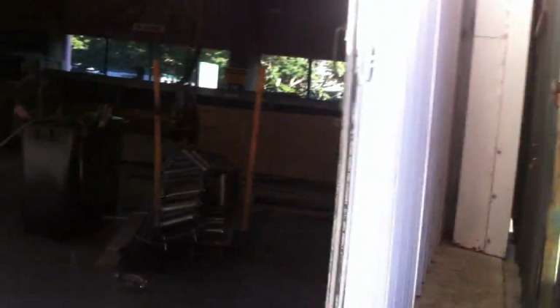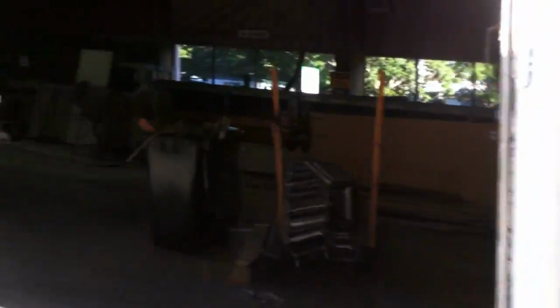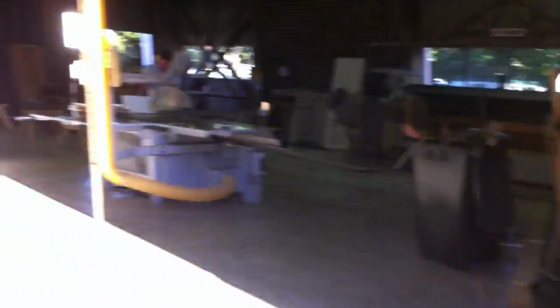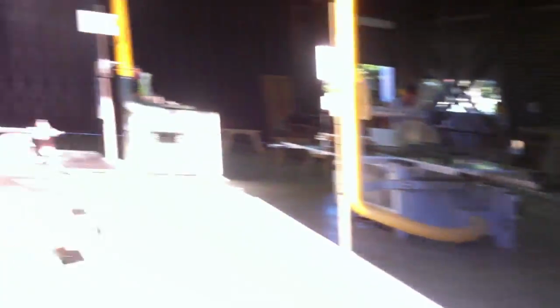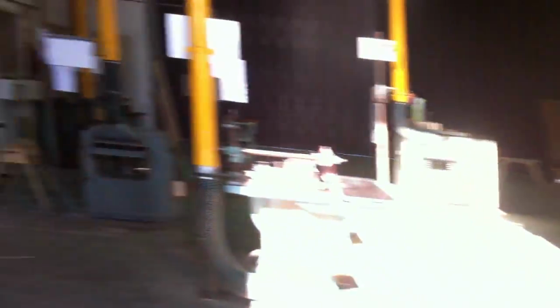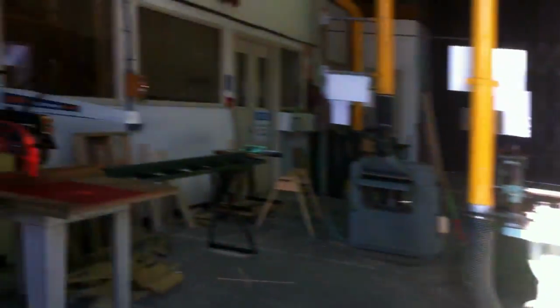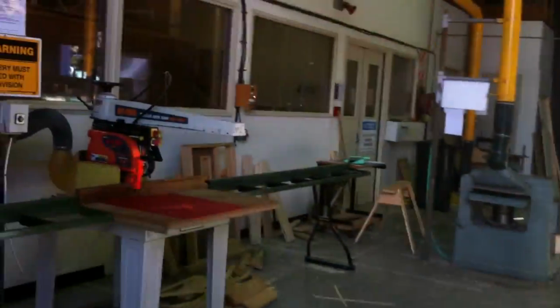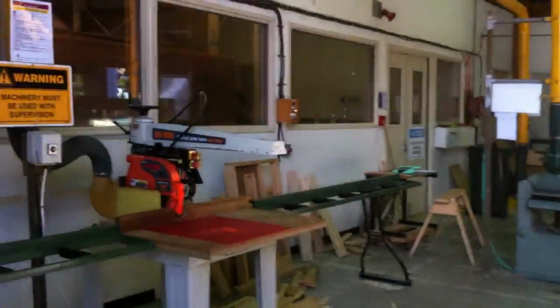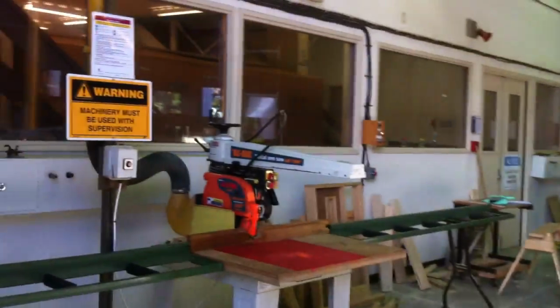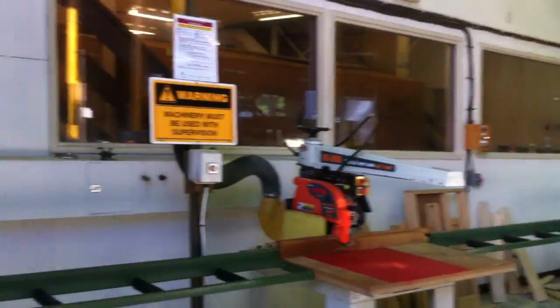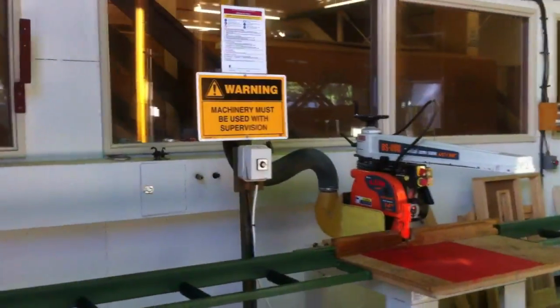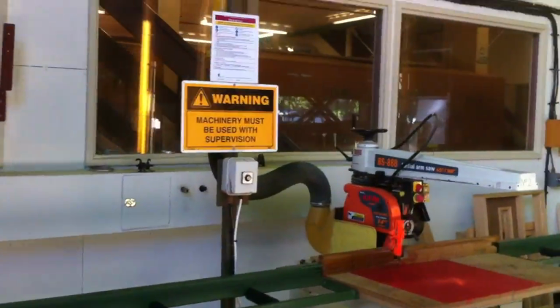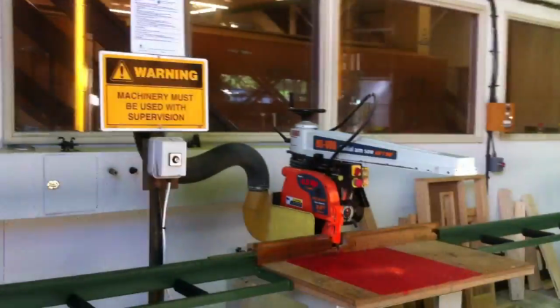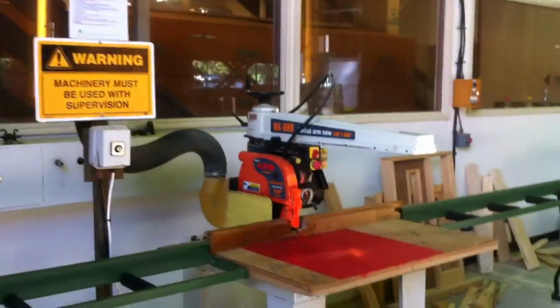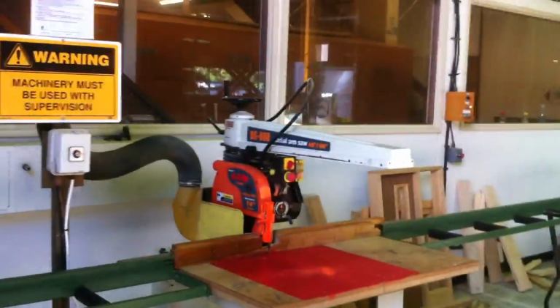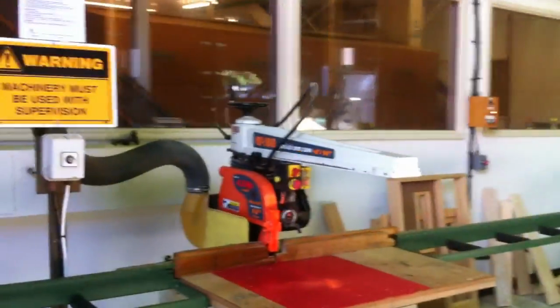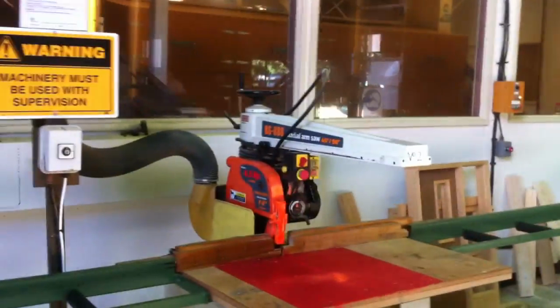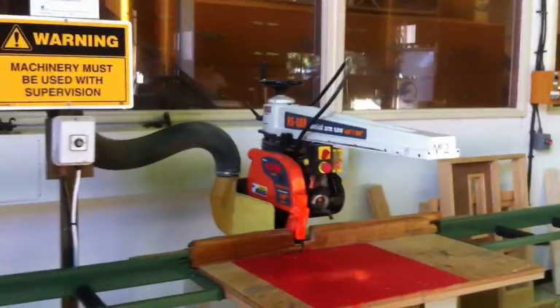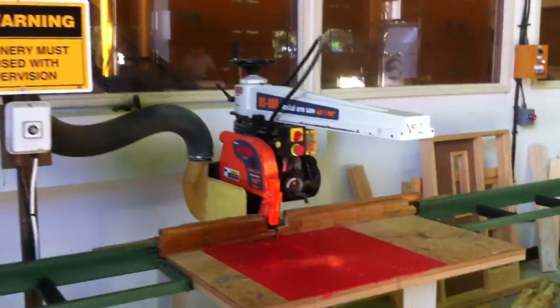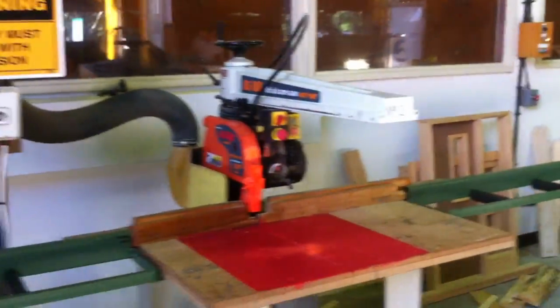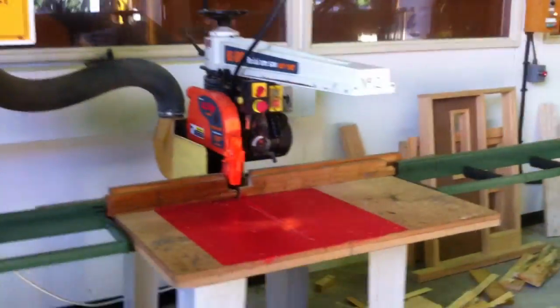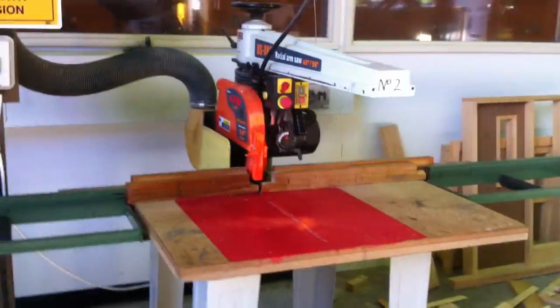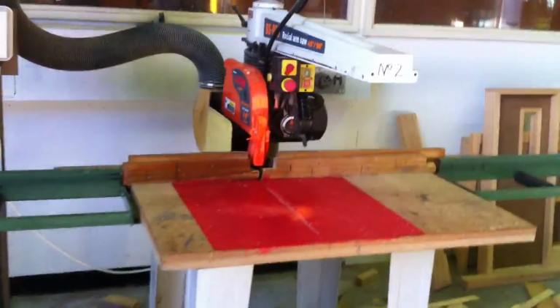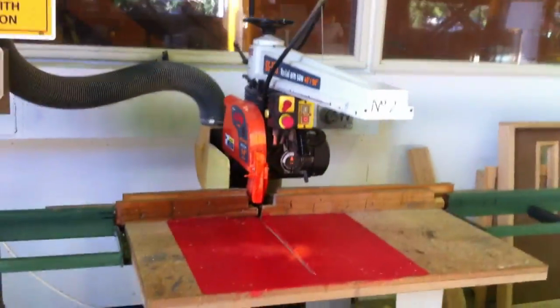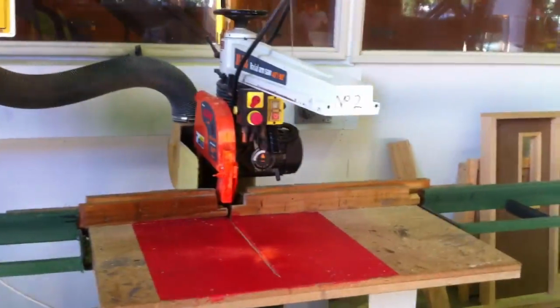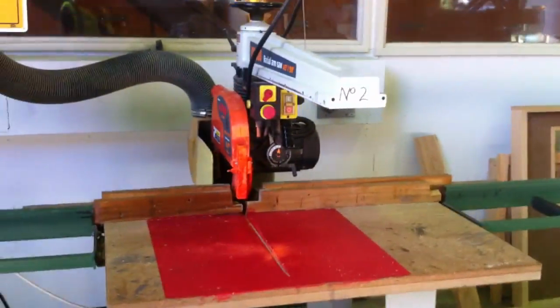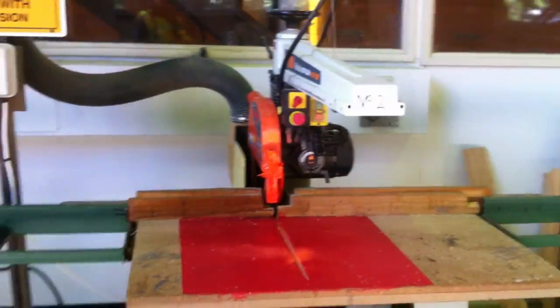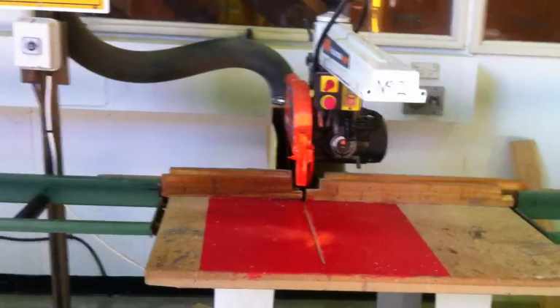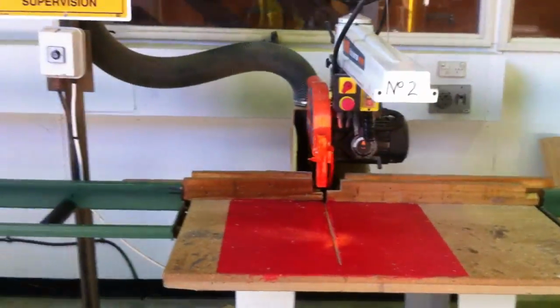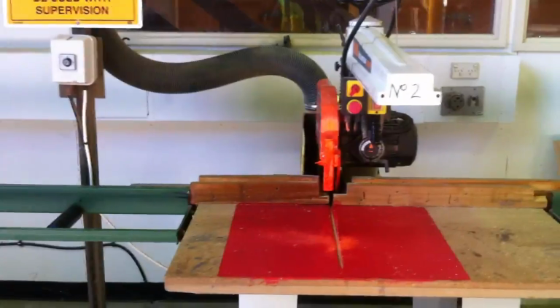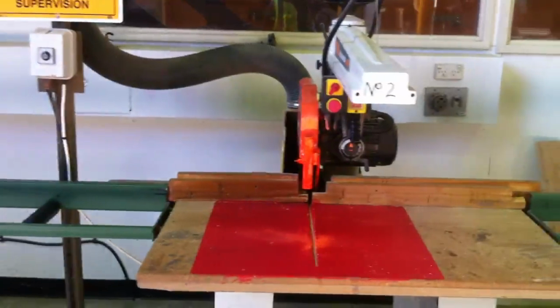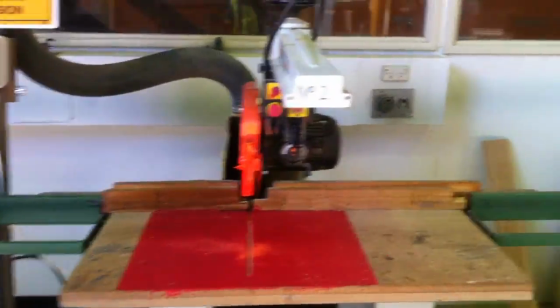Once they've marked it out, we'll be using the radial arm saw to cut all our pieces to length.